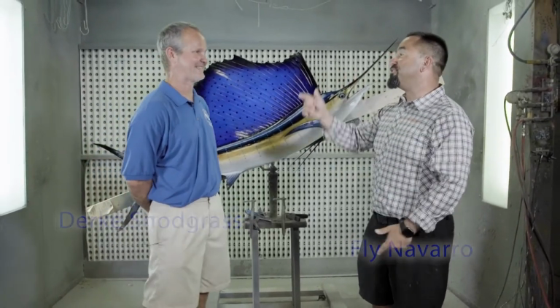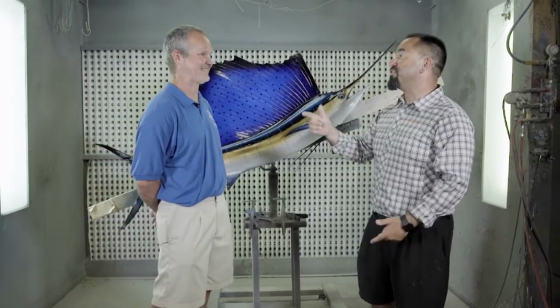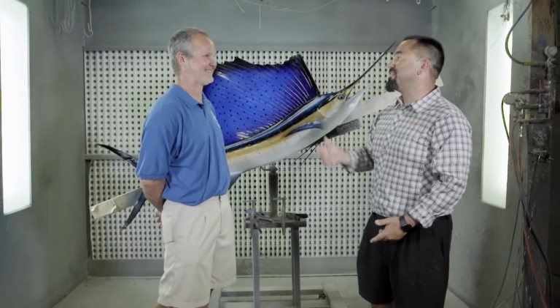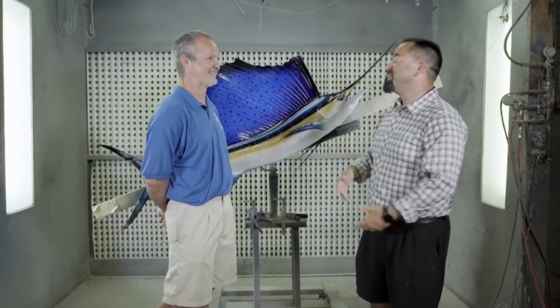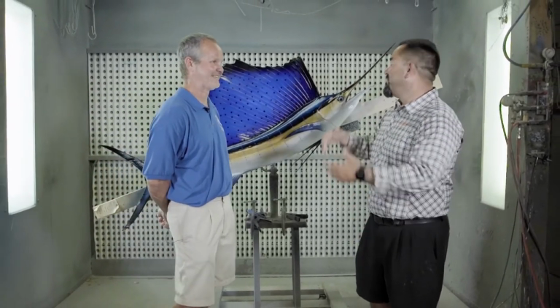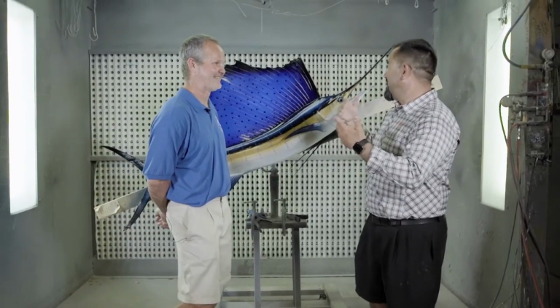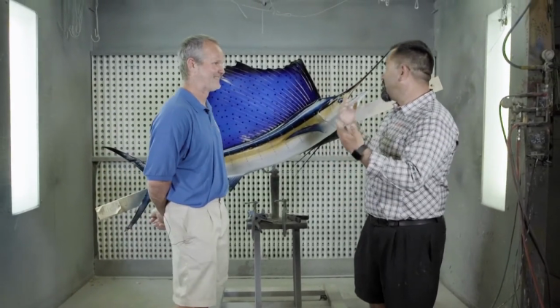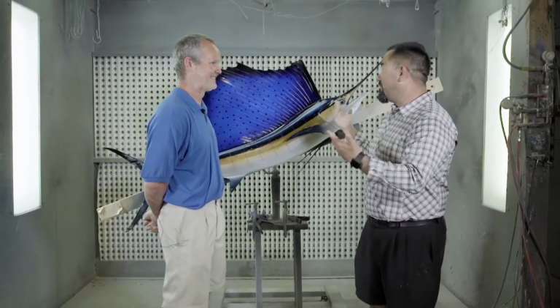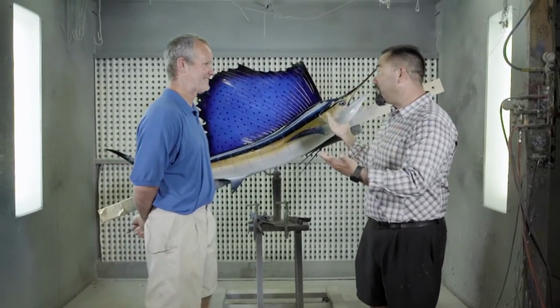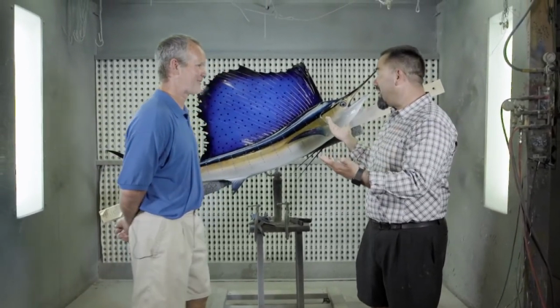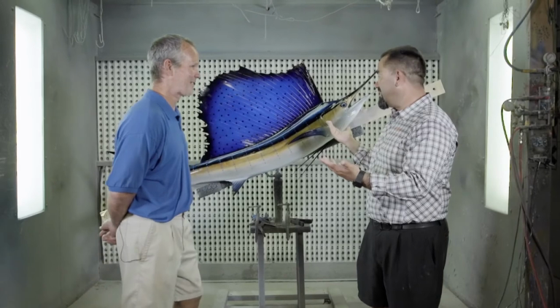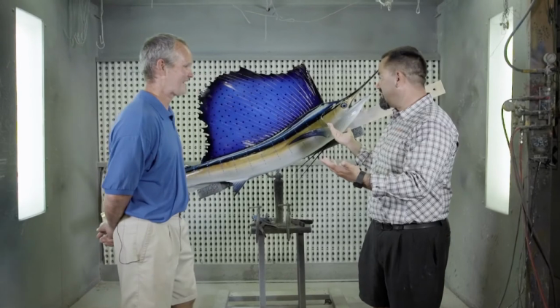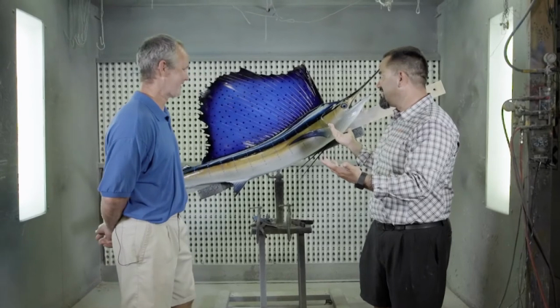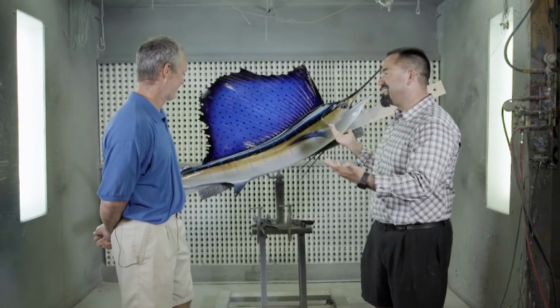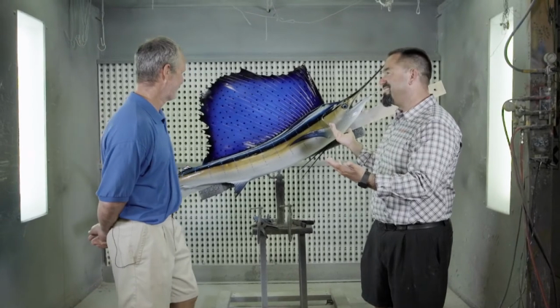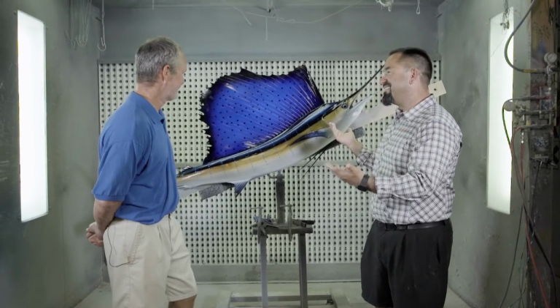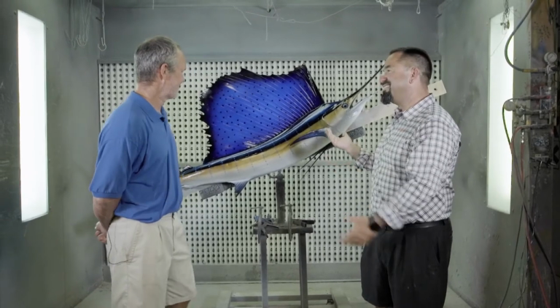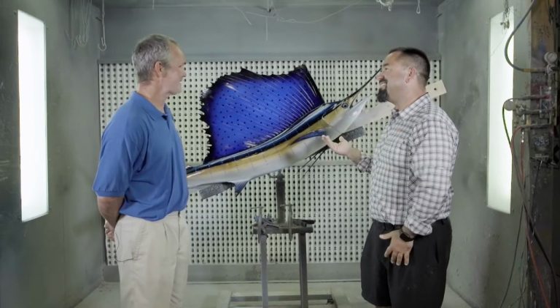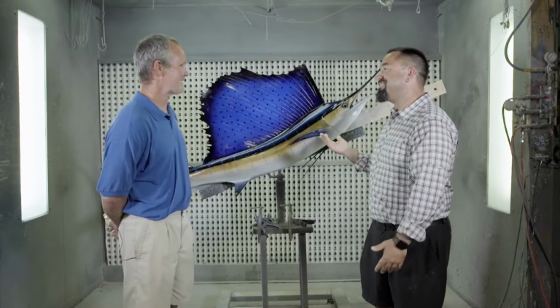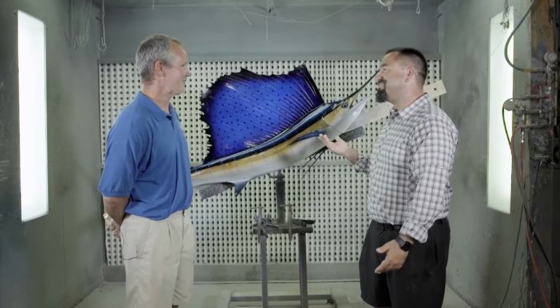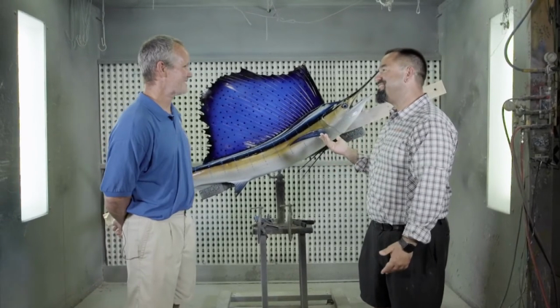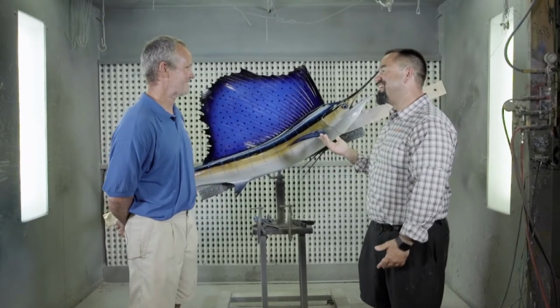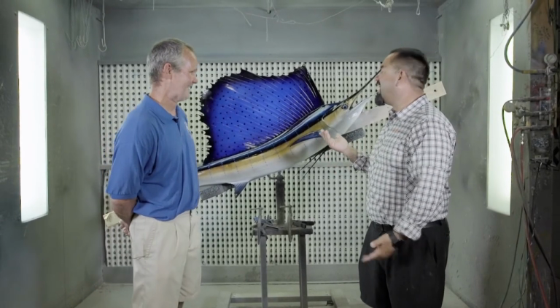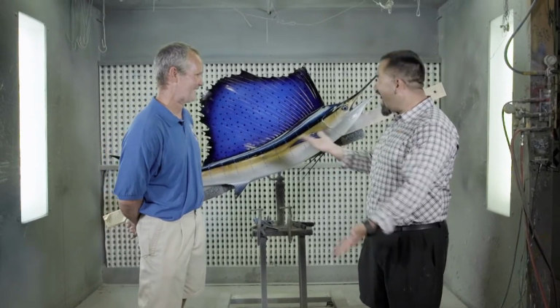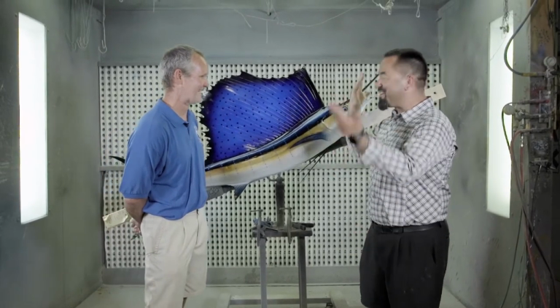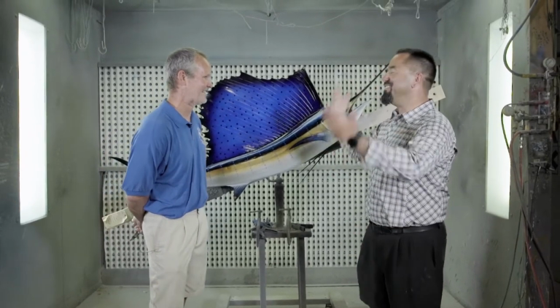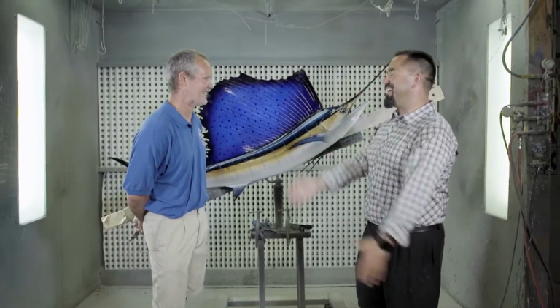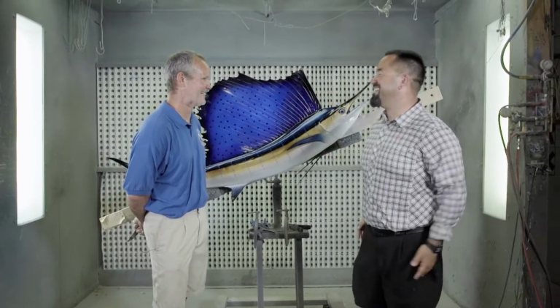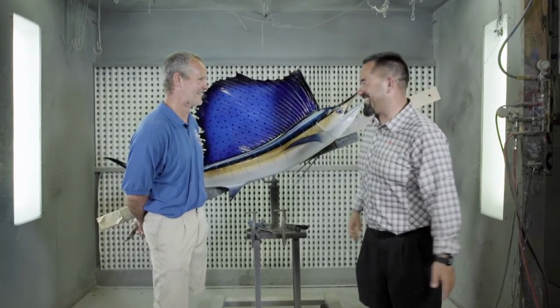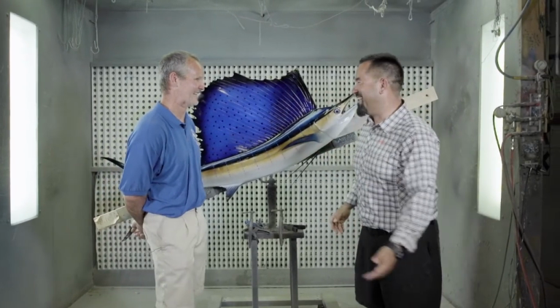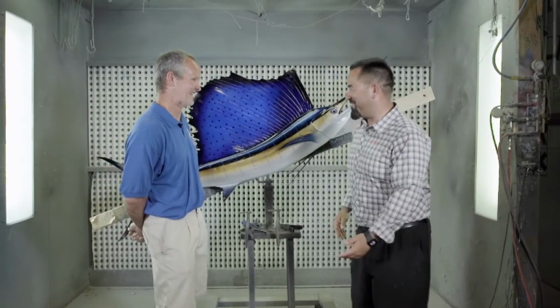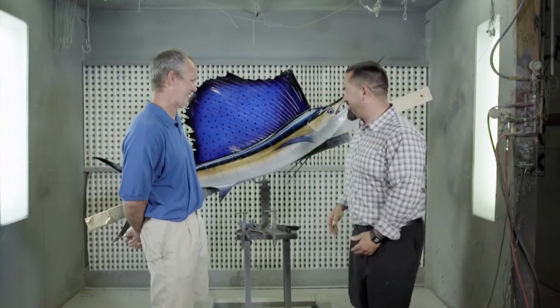Dirk, what do we got here? It looks like a sailfish. How can you tell it's a sailfish?